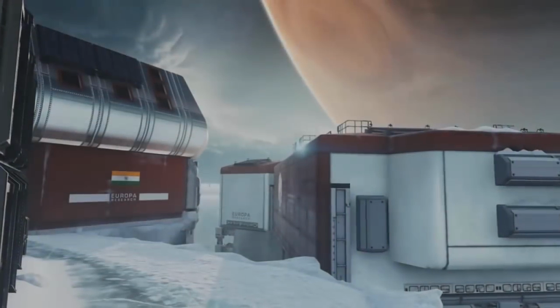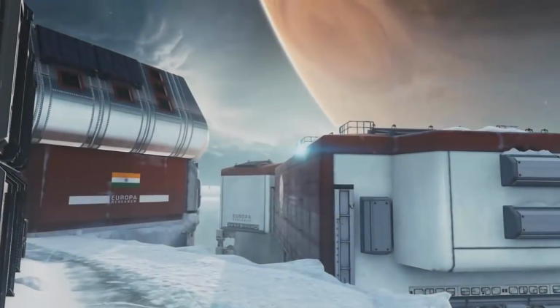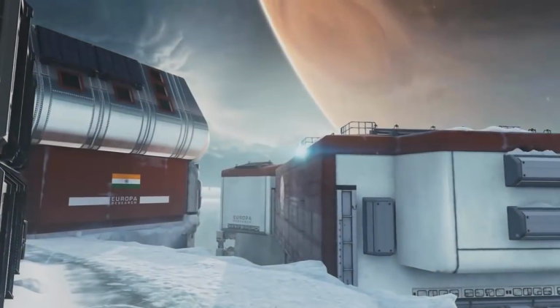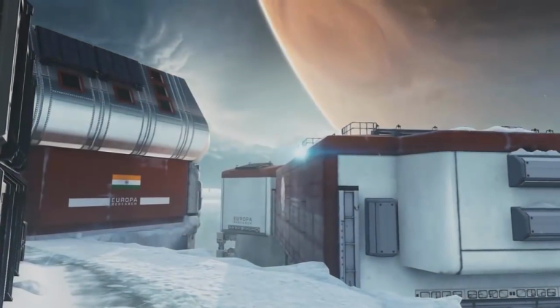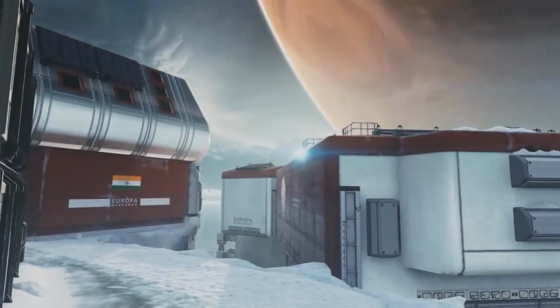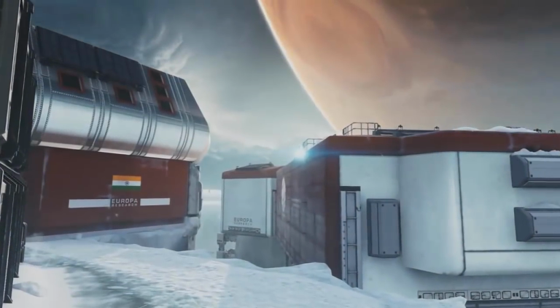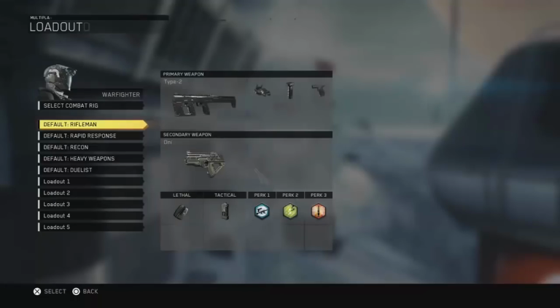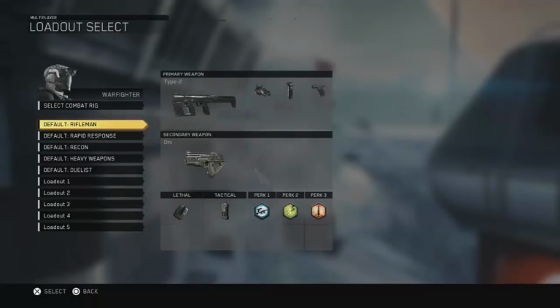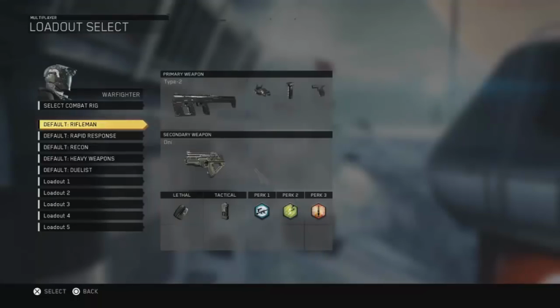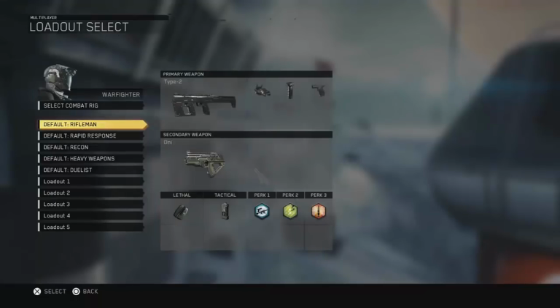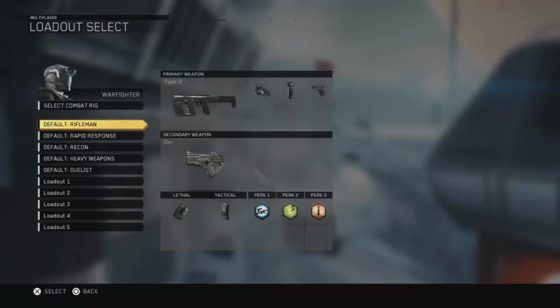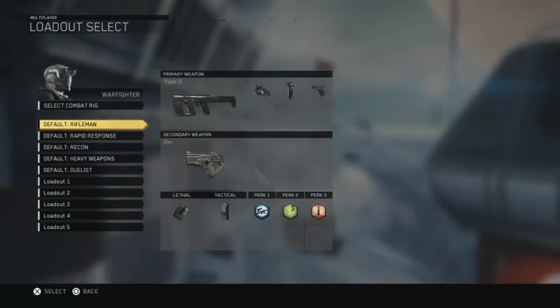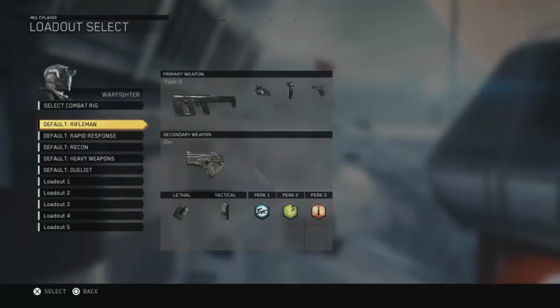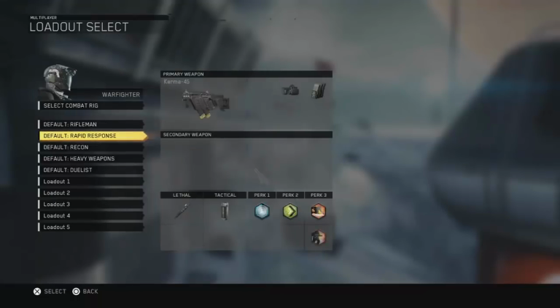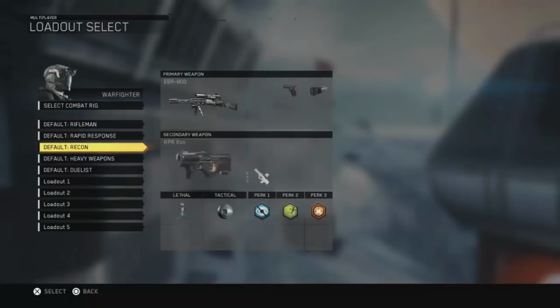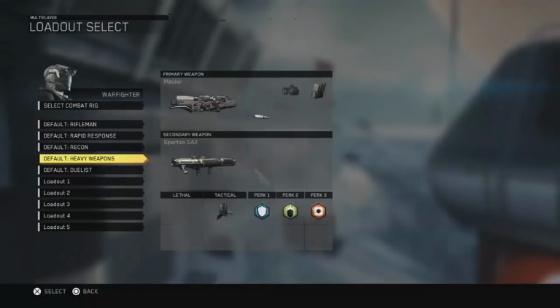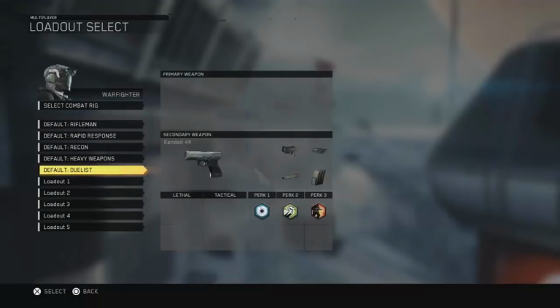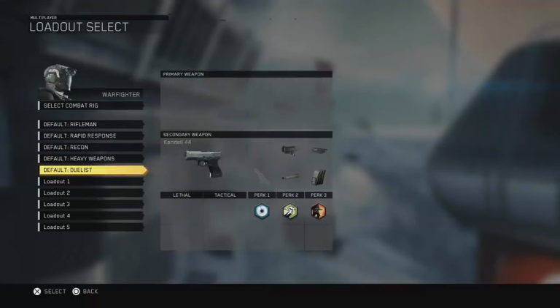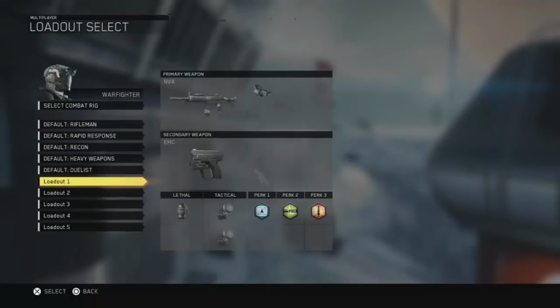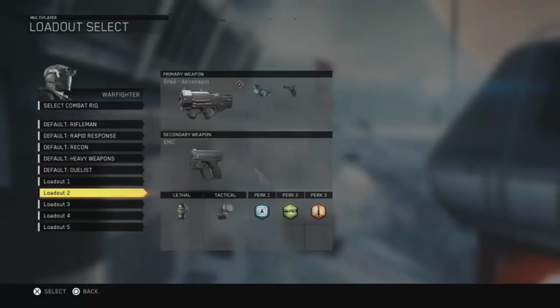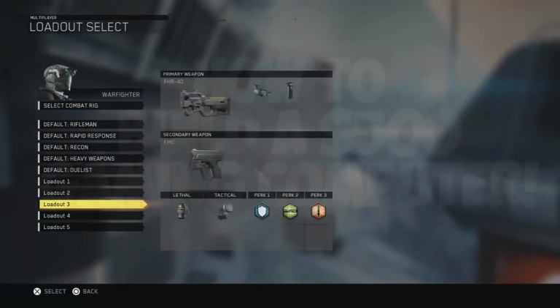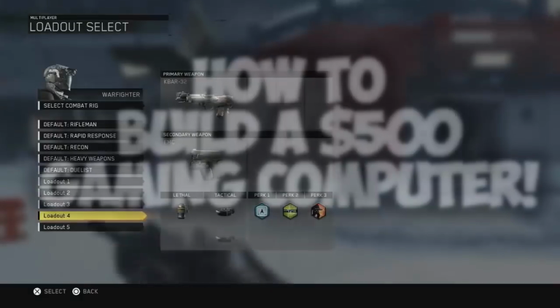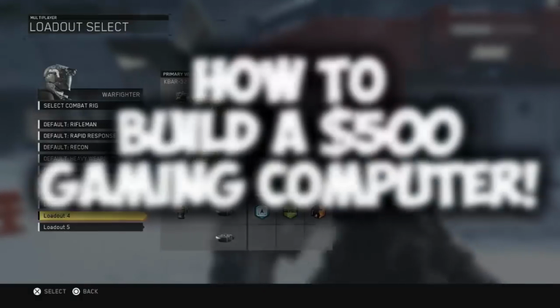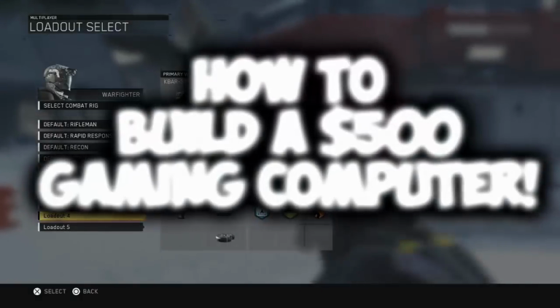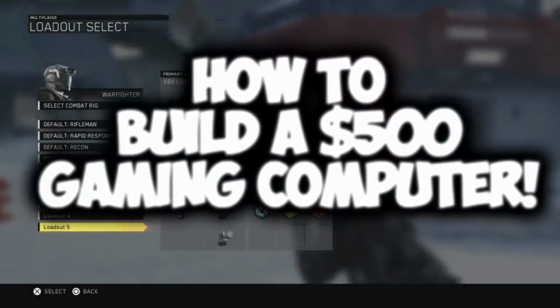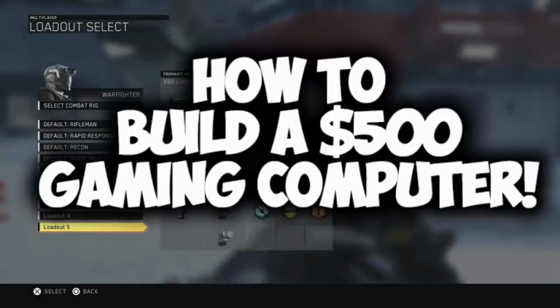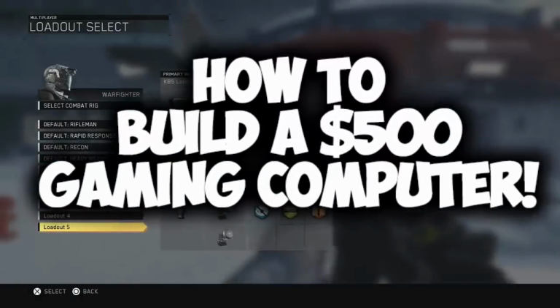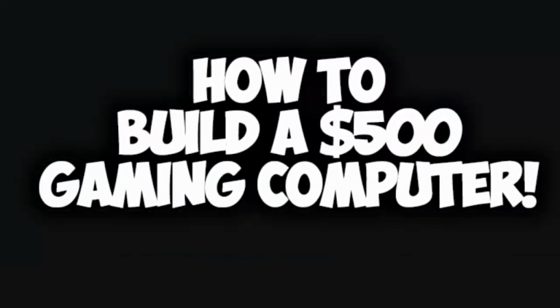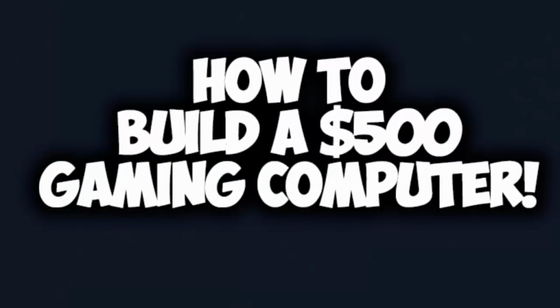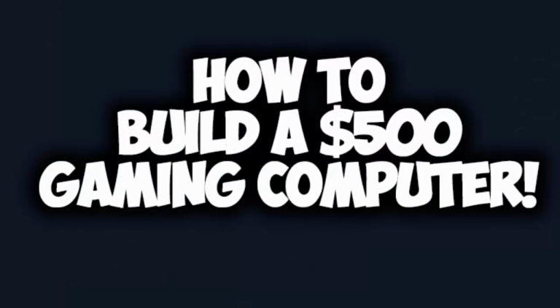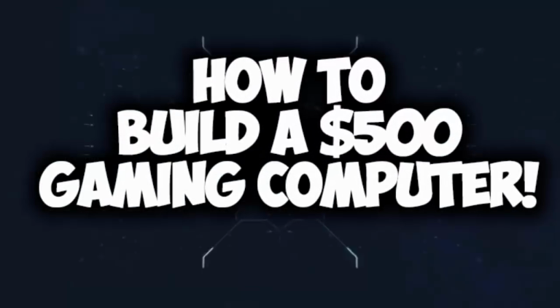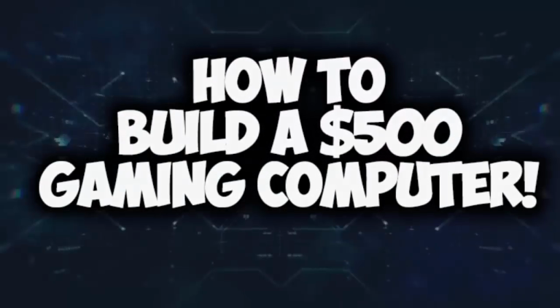Hey, what is up guys, Andy here with a YouTube video, and in this video I'm going to be showing you how you can build a gaming computer for under $500.